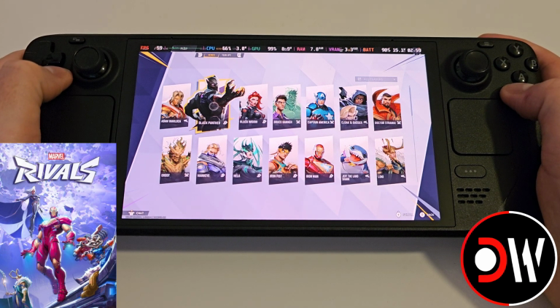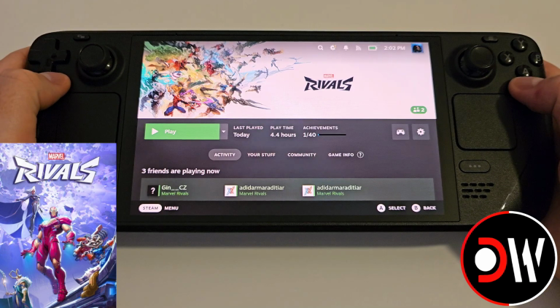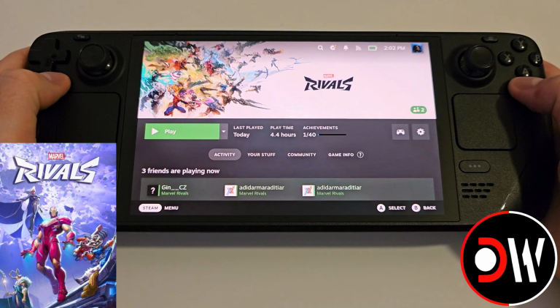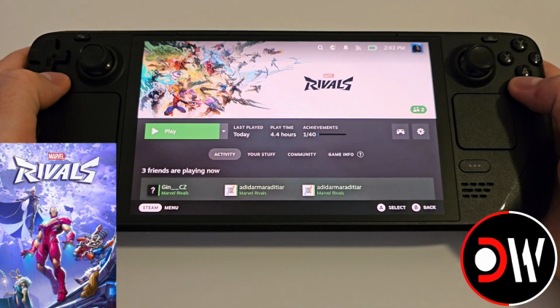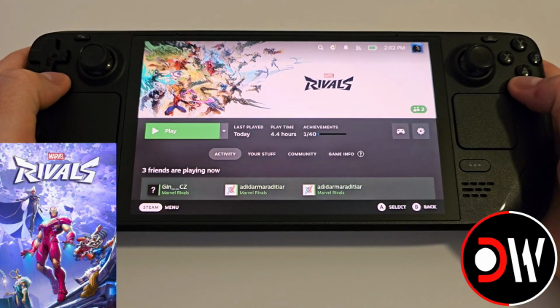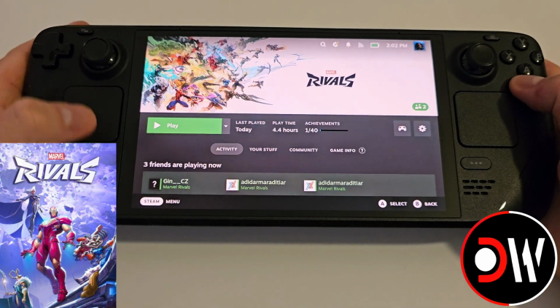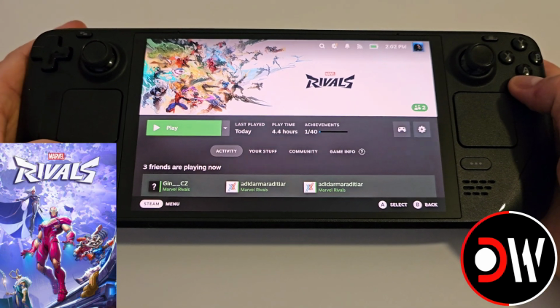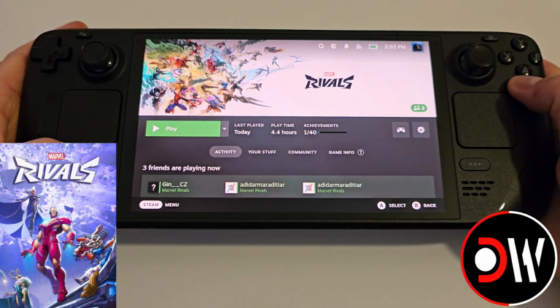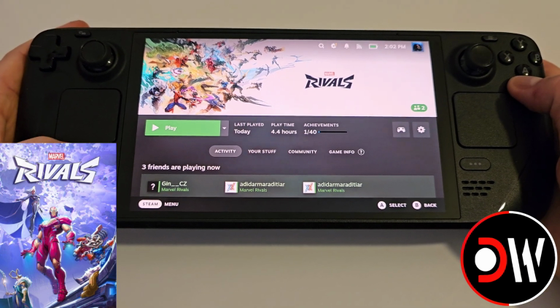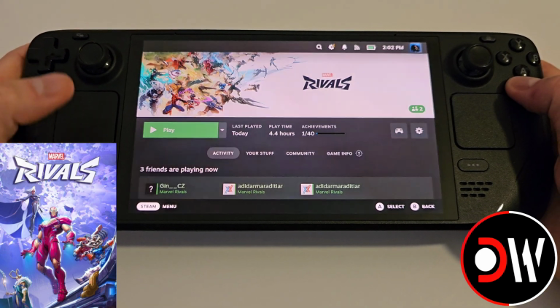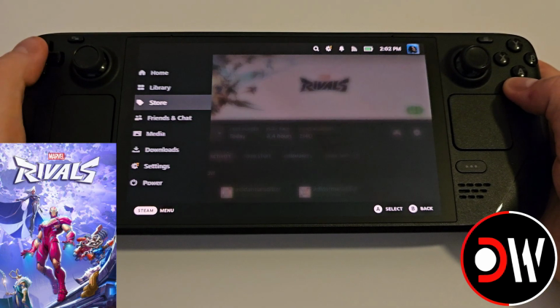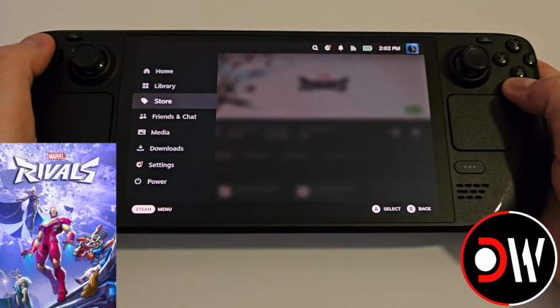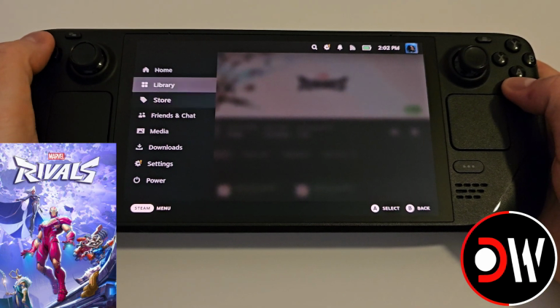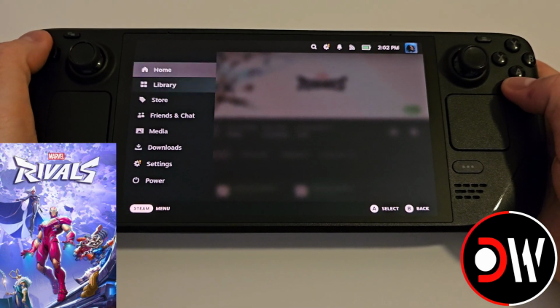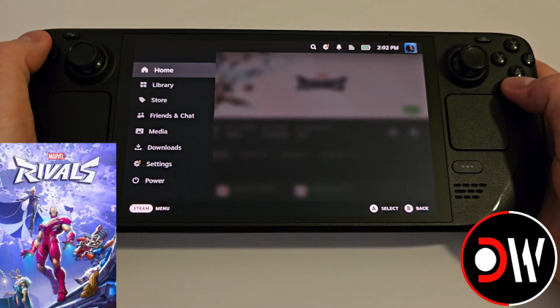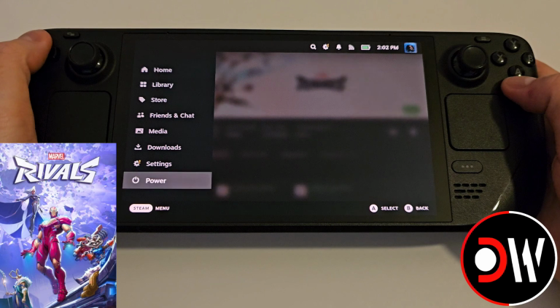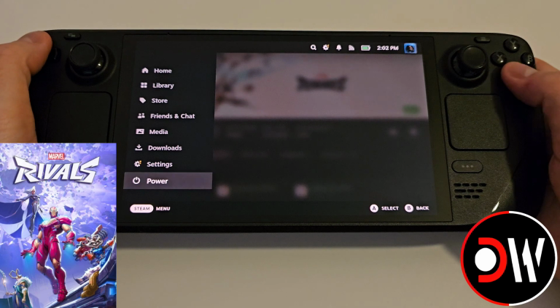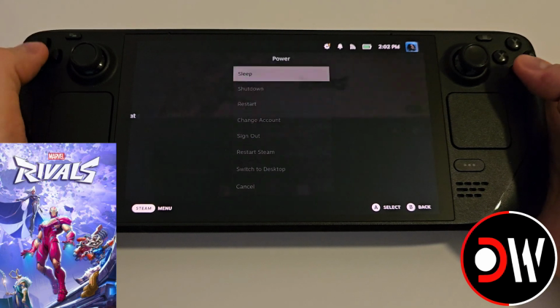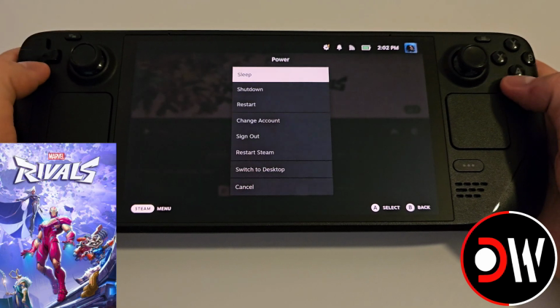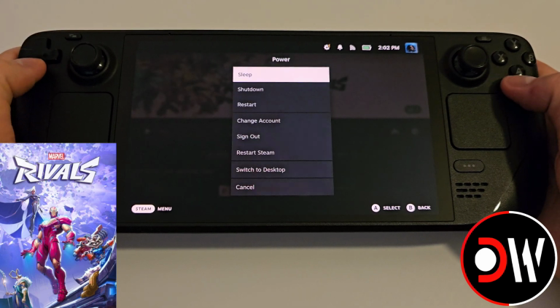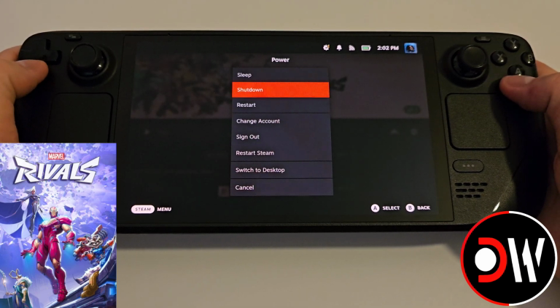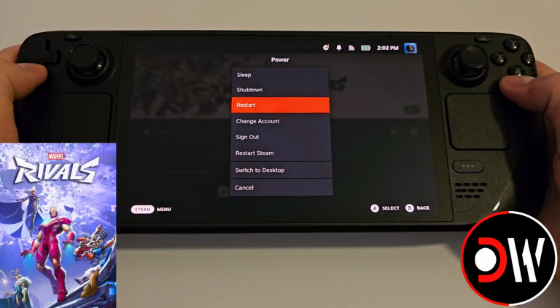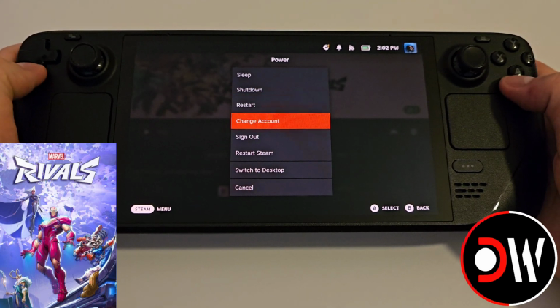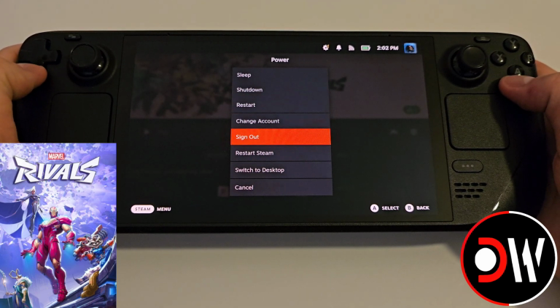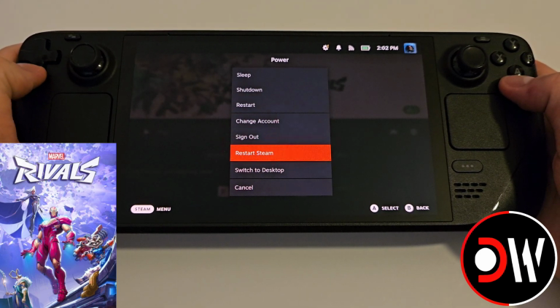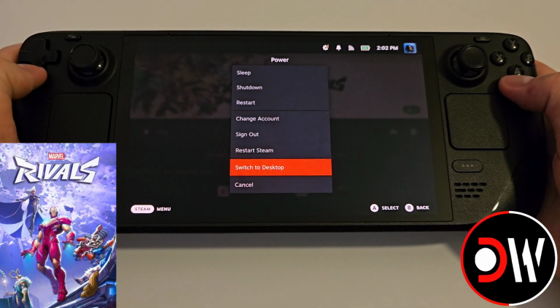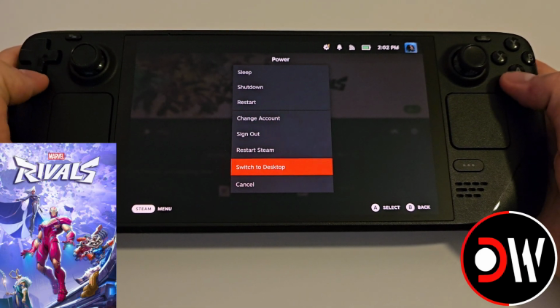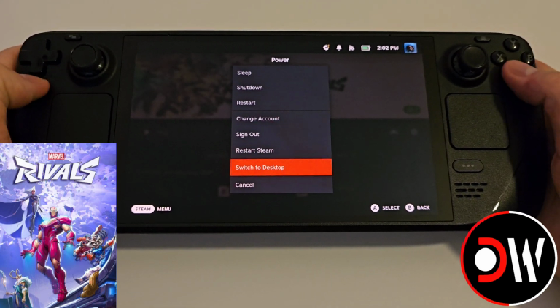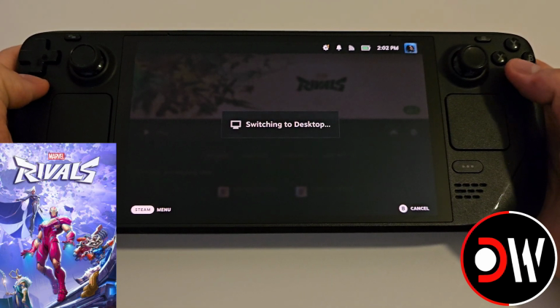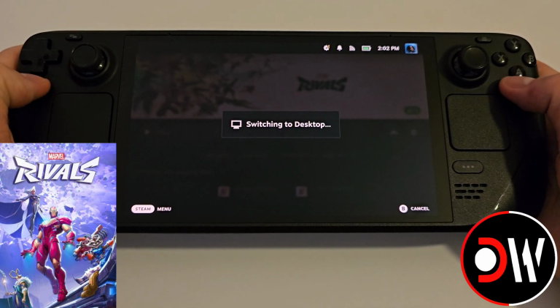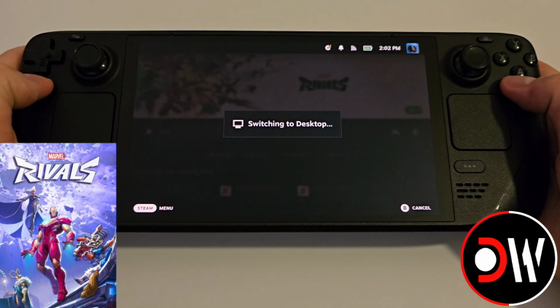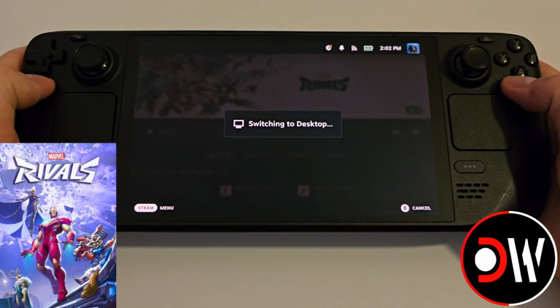From Gaming Mode we want to press the Steam button, go down to Power and switch to Desktop Mode.